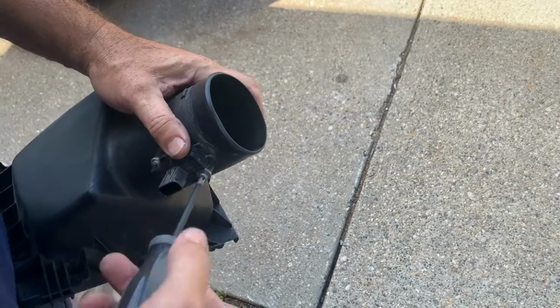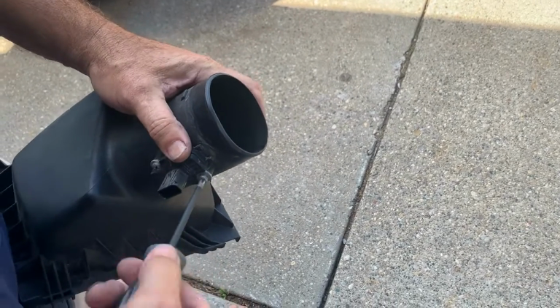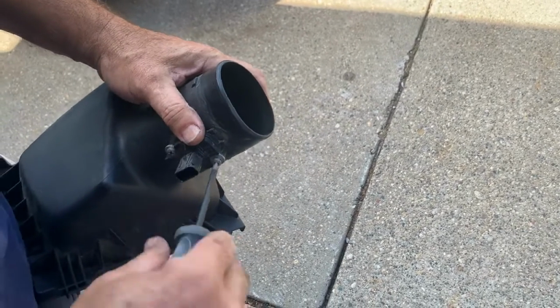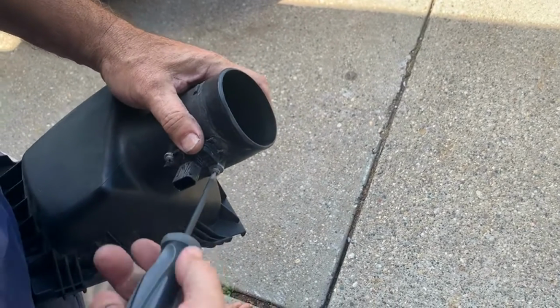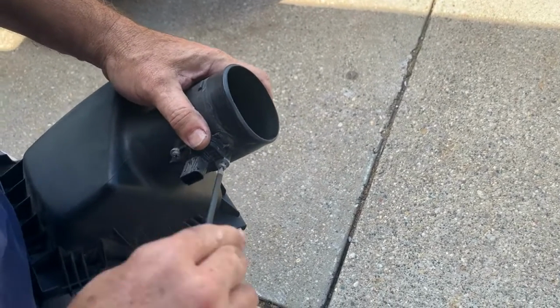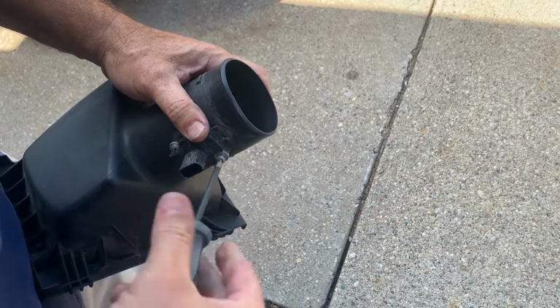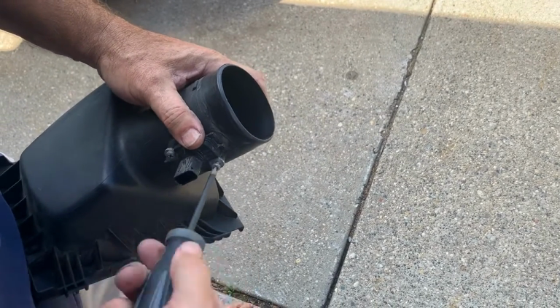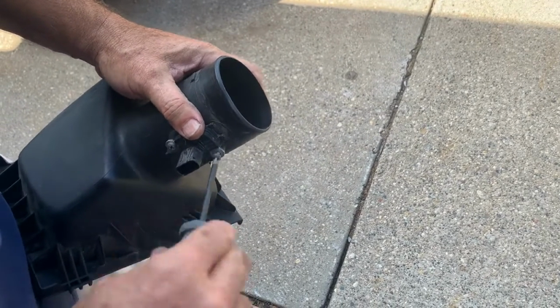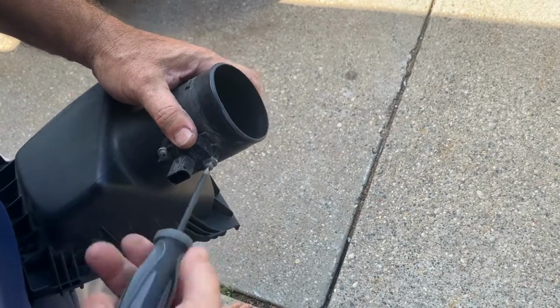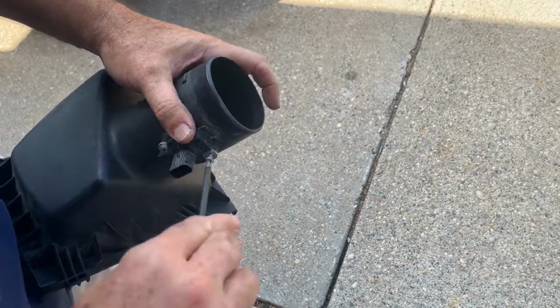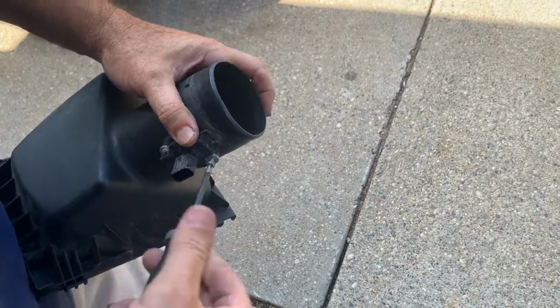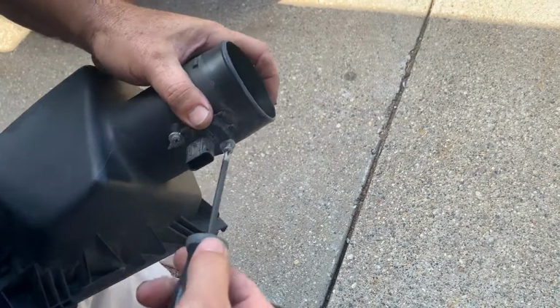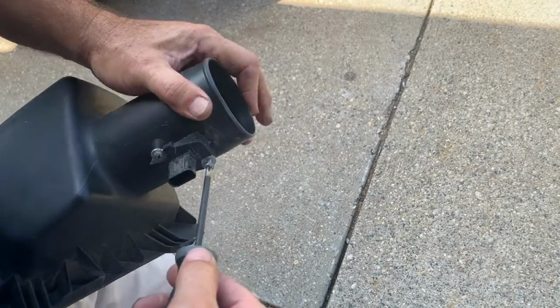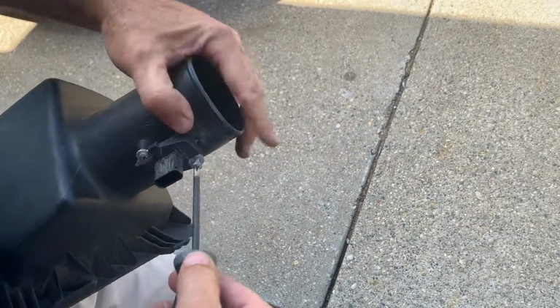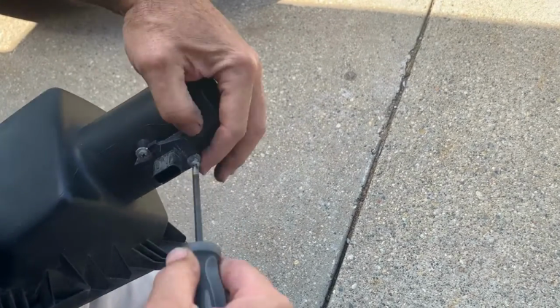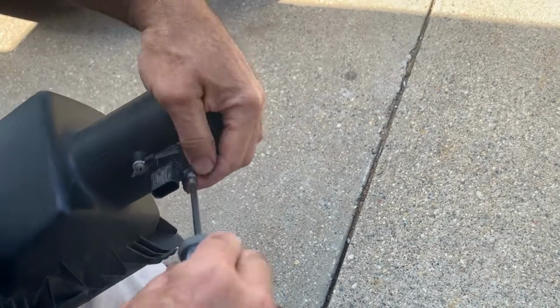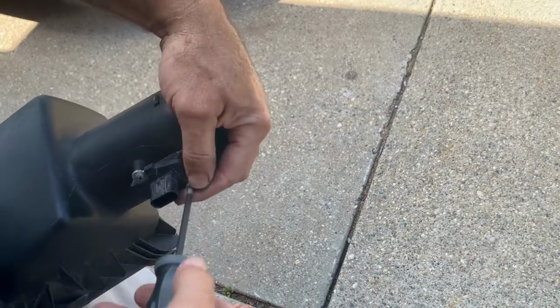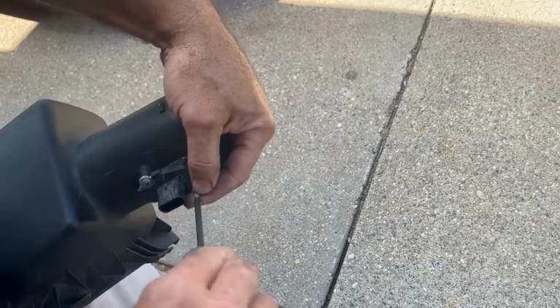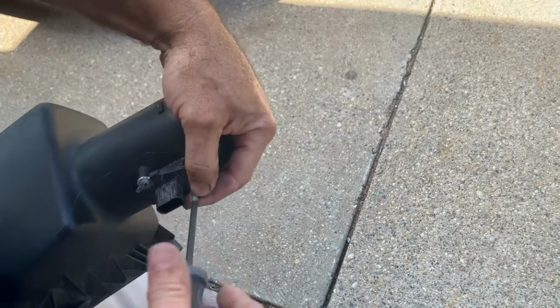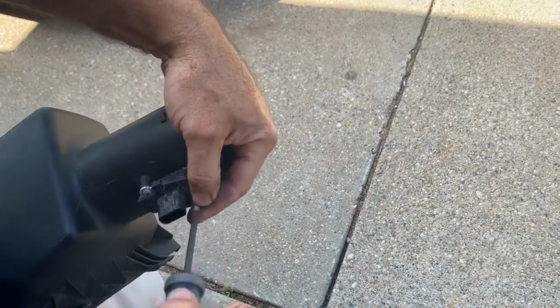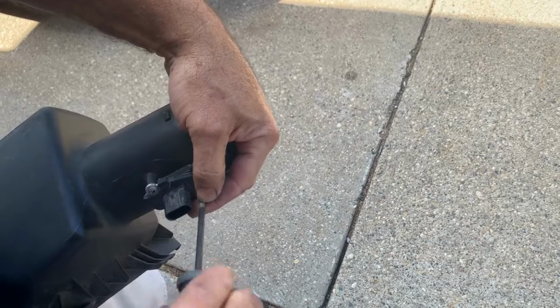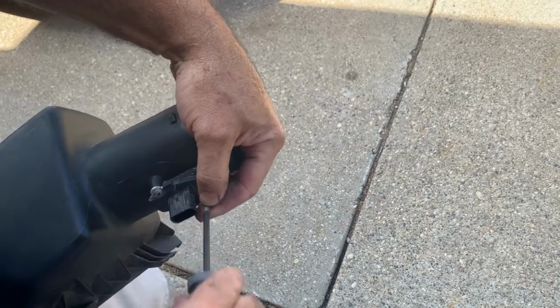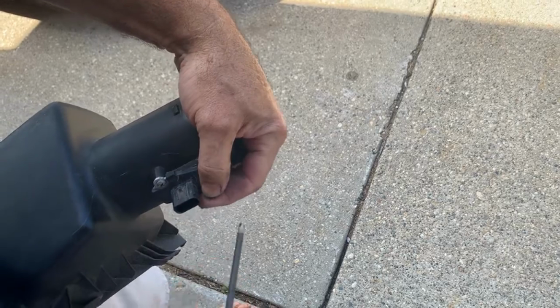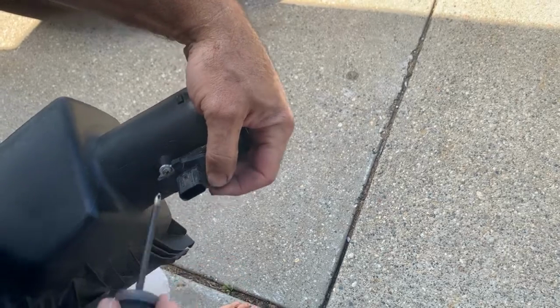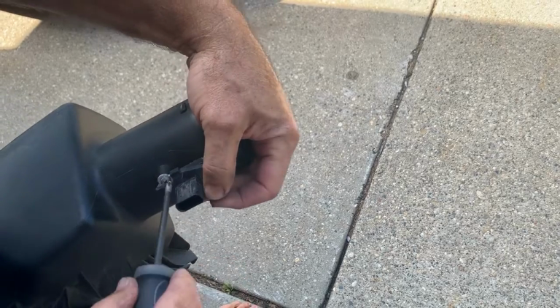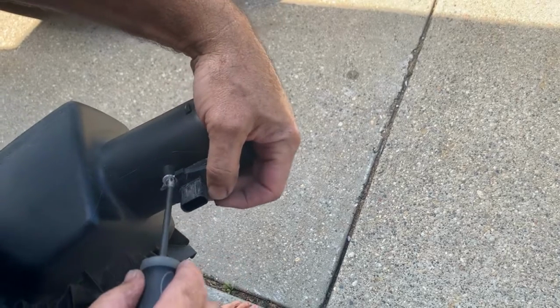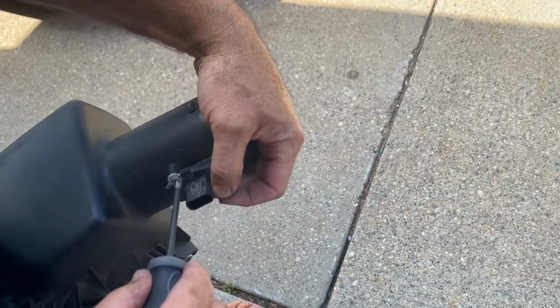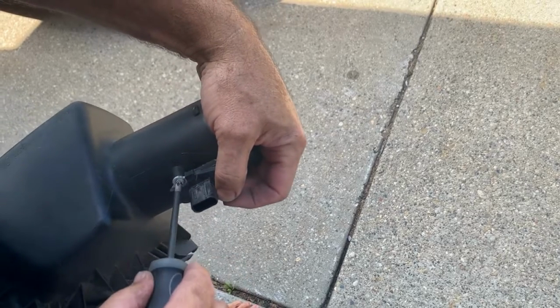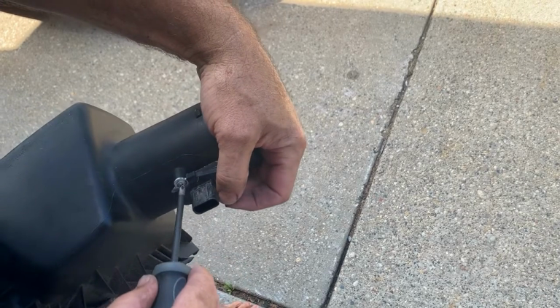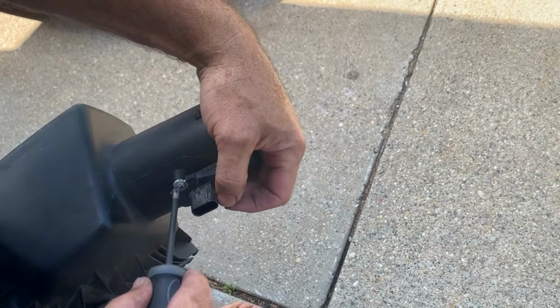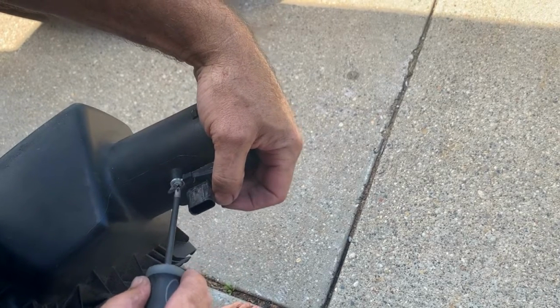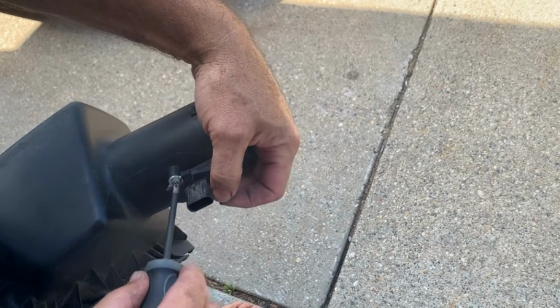You just take these two screws out. If you were replacing it, you'd put a new one in, but we're going to clean this one instead and see if that fixes it.